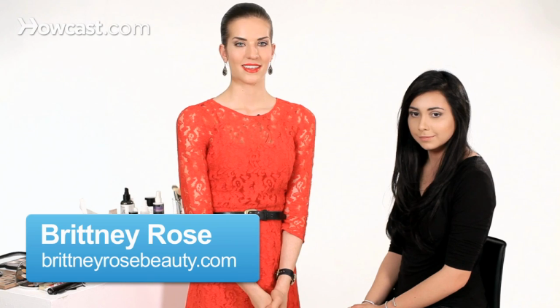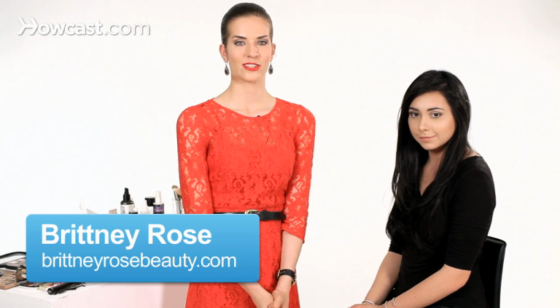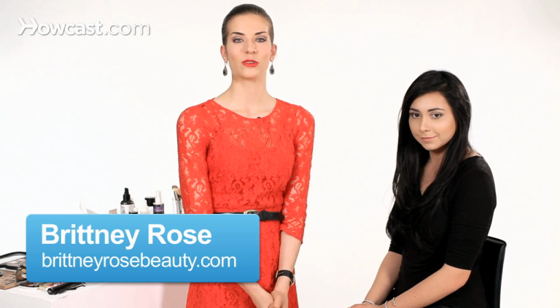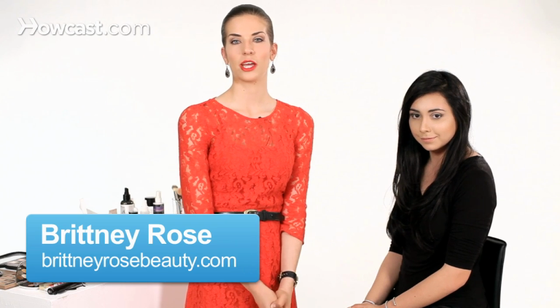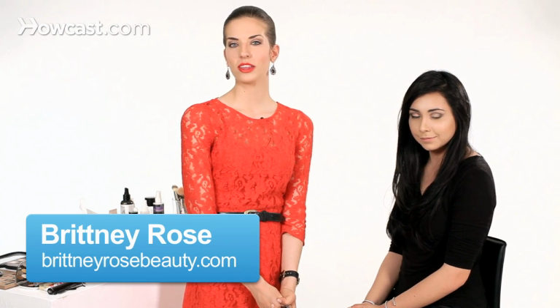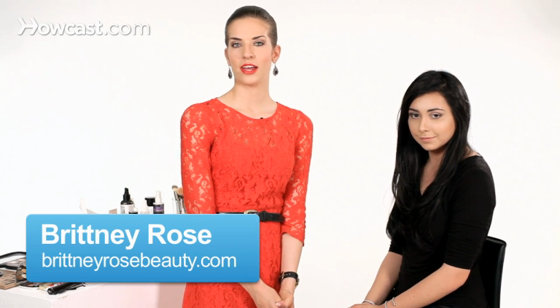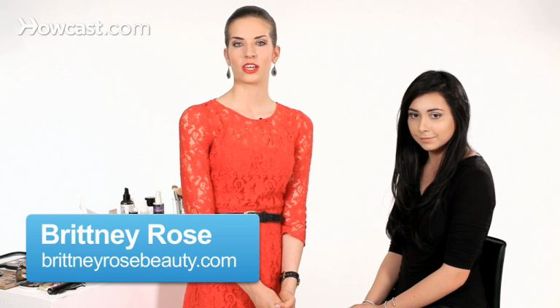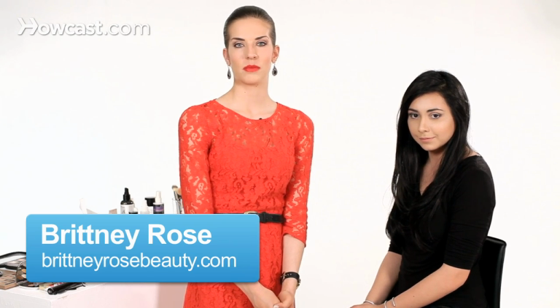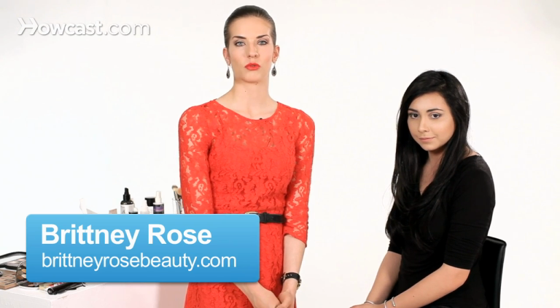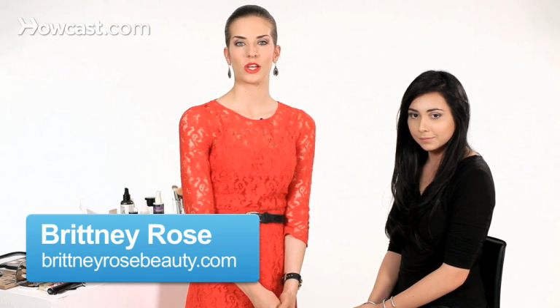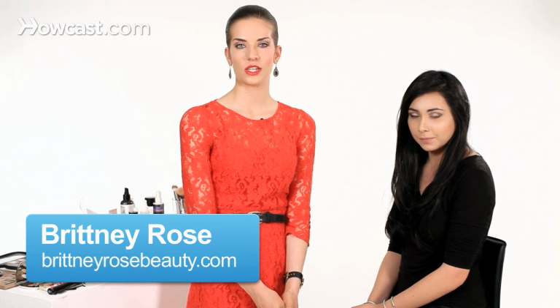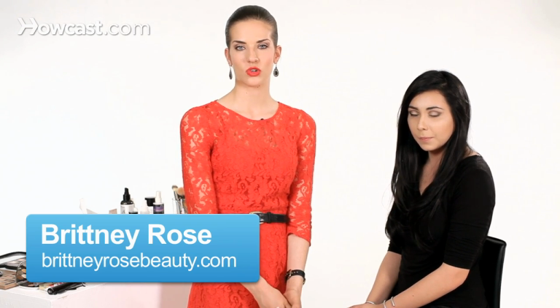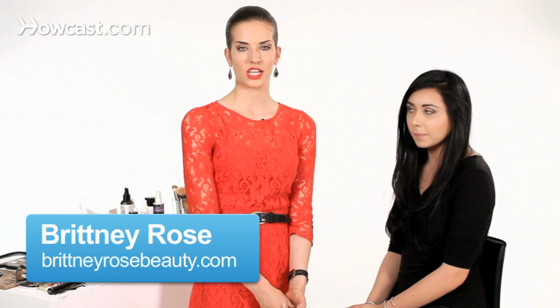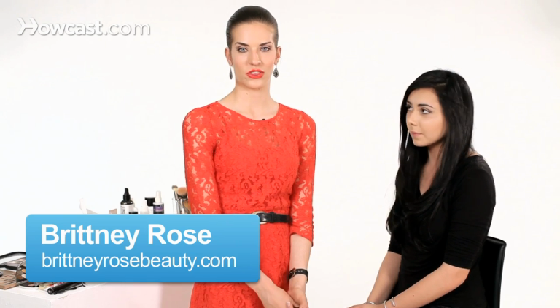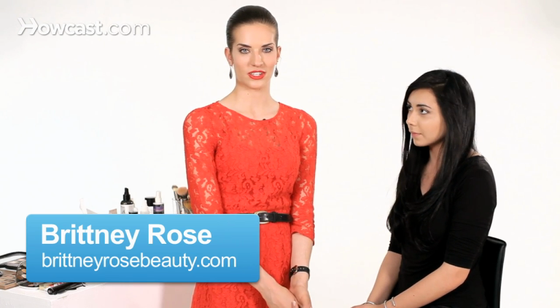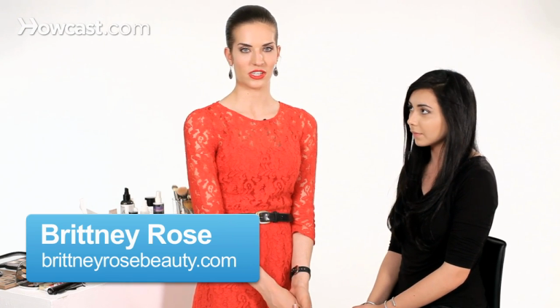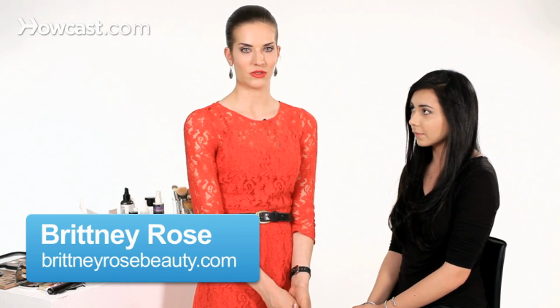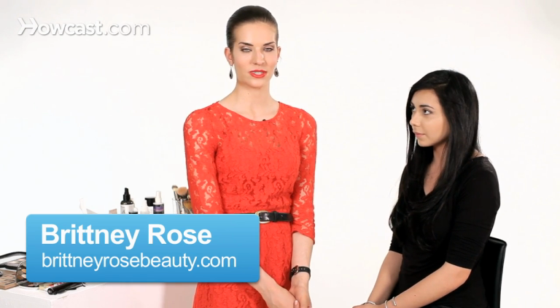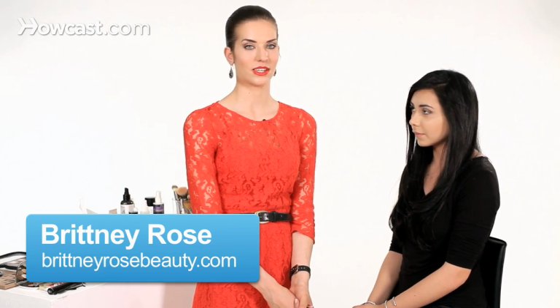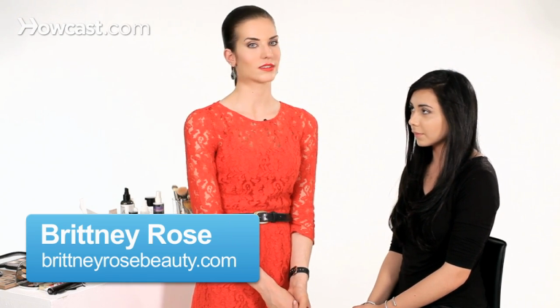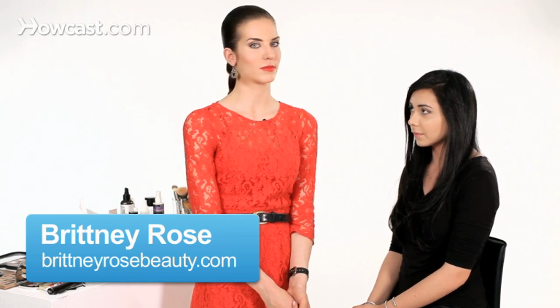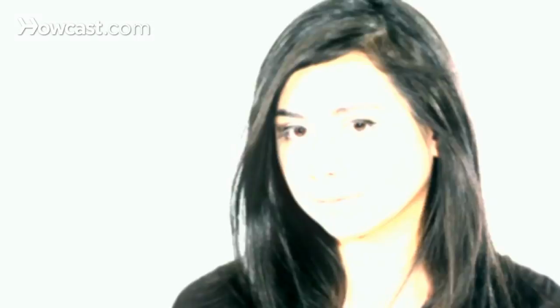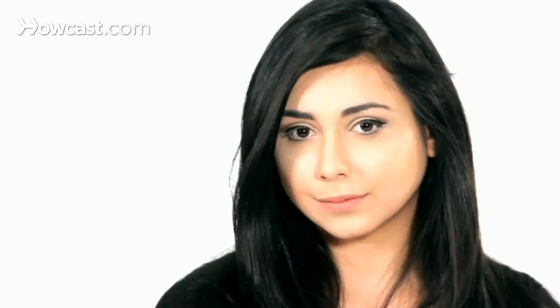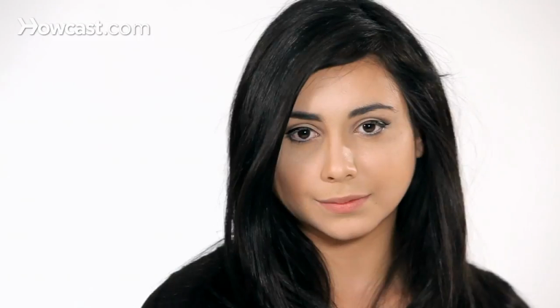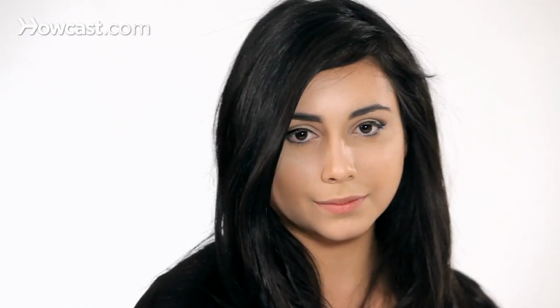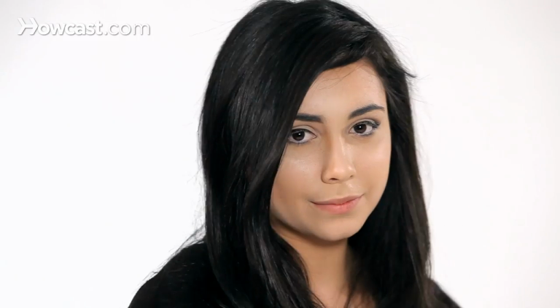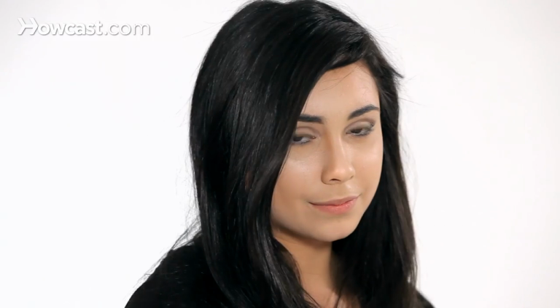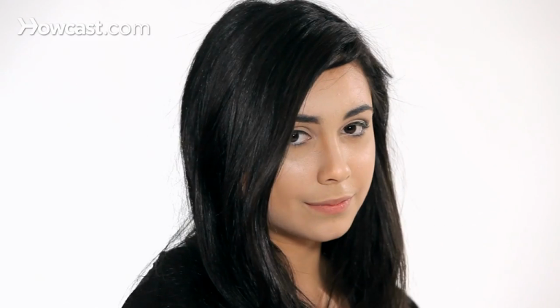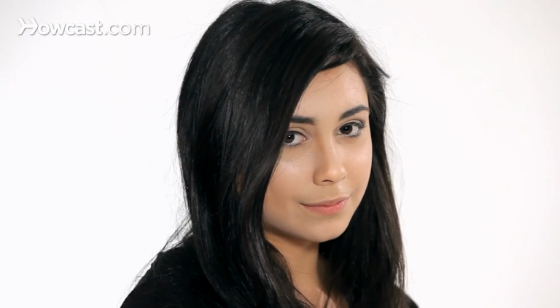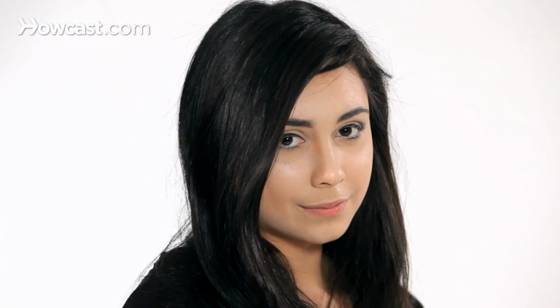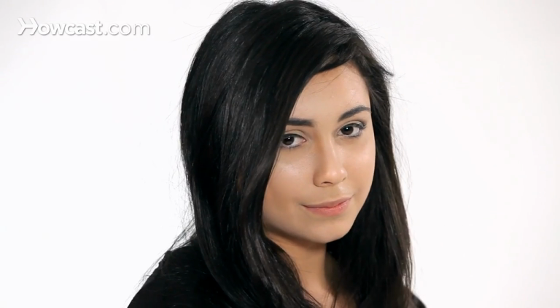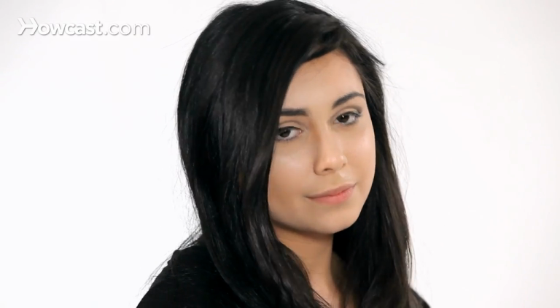Liquid liner can be a really tricky thing to use, and here are some tips to make it a little bit easier for you.